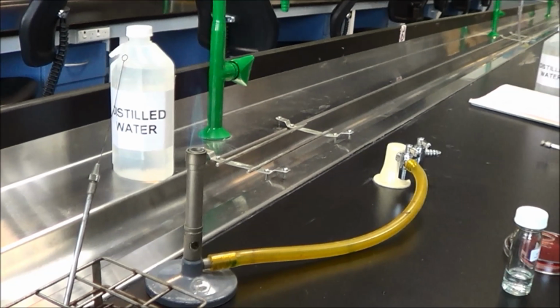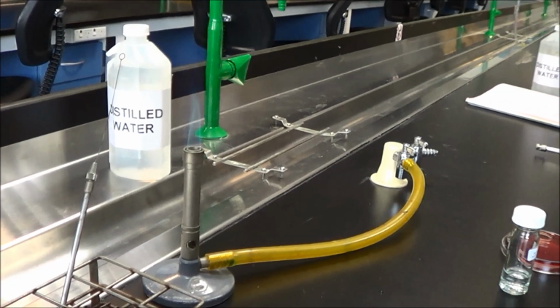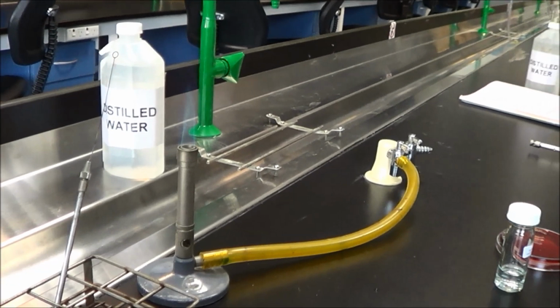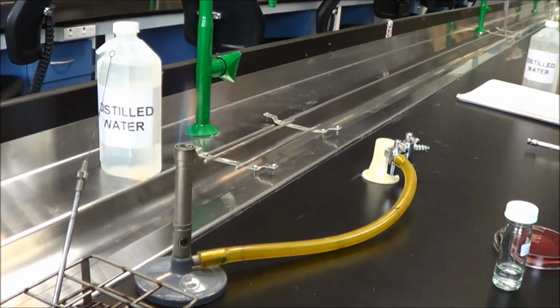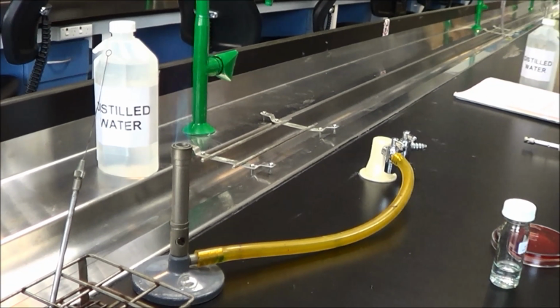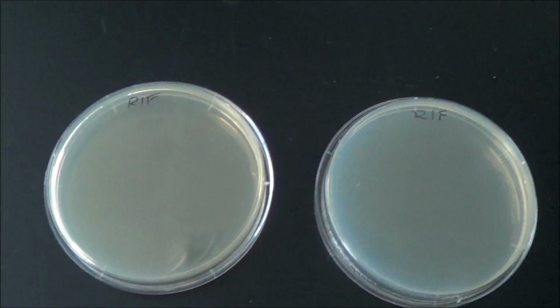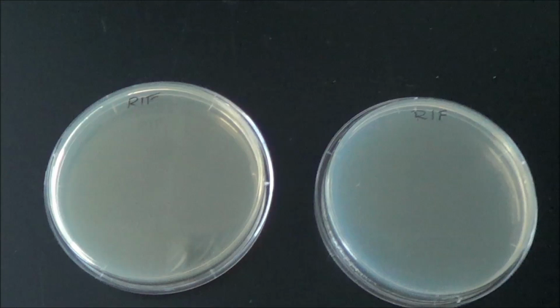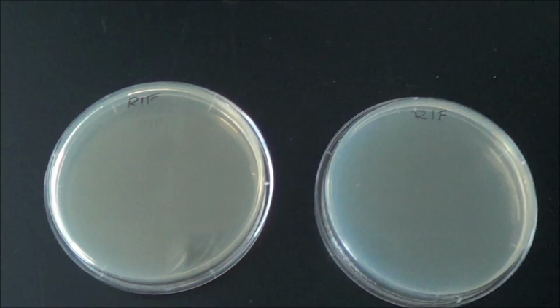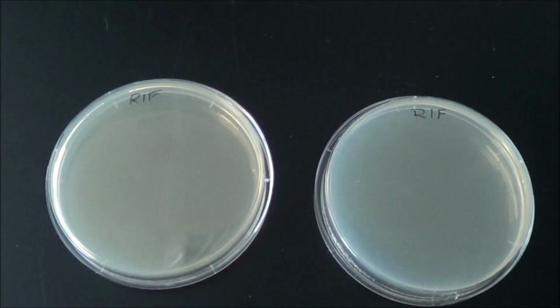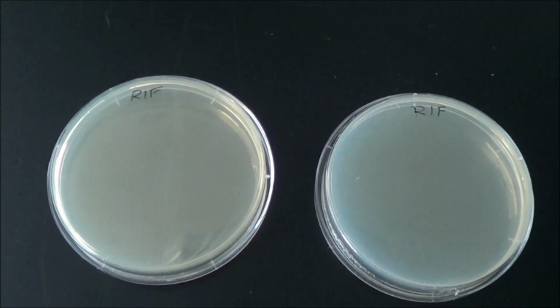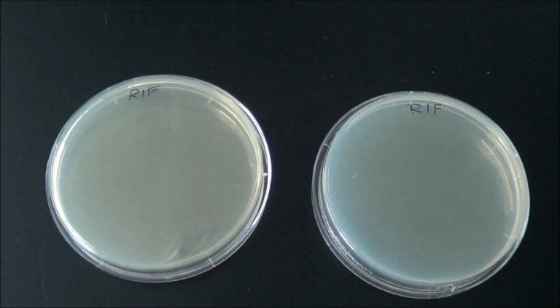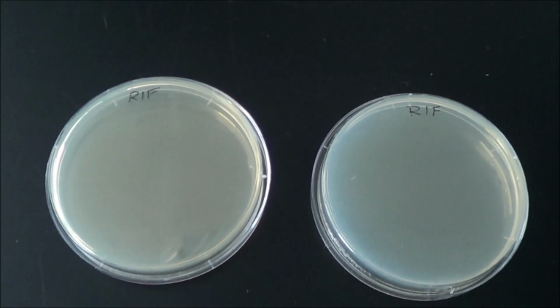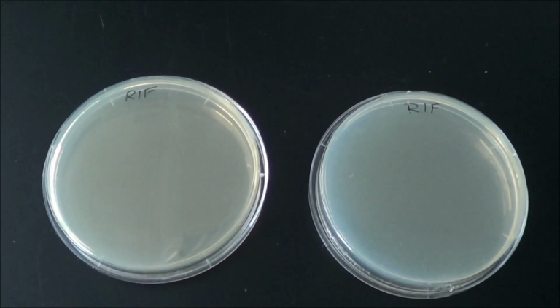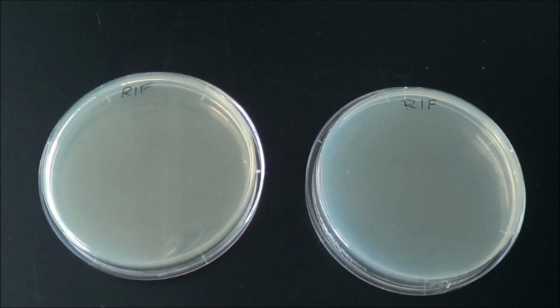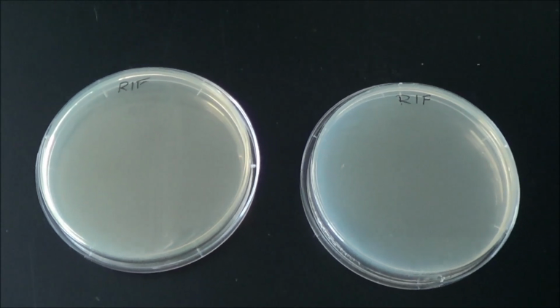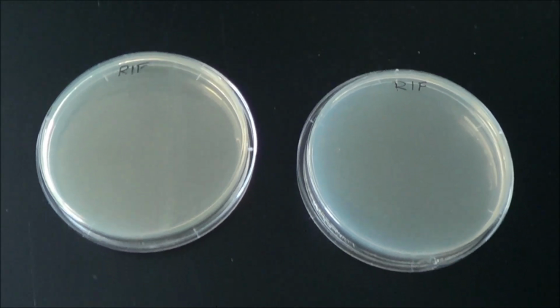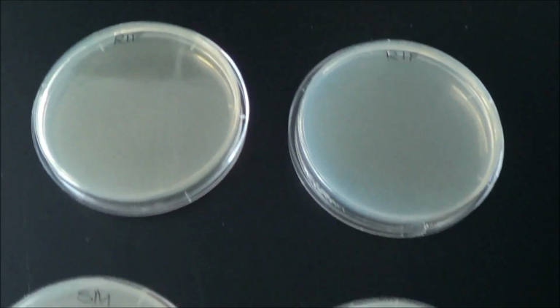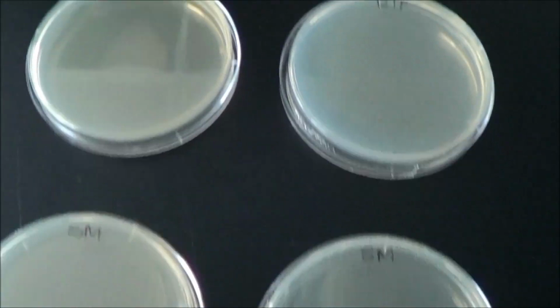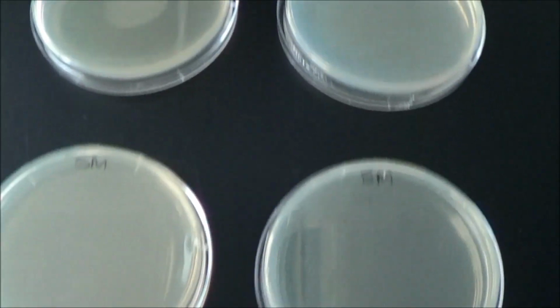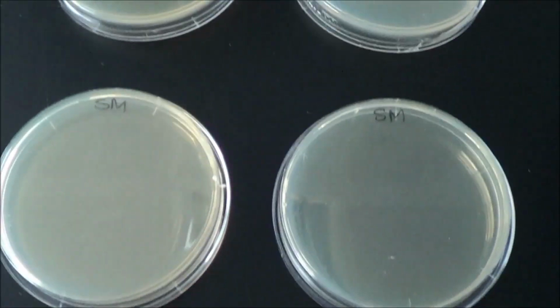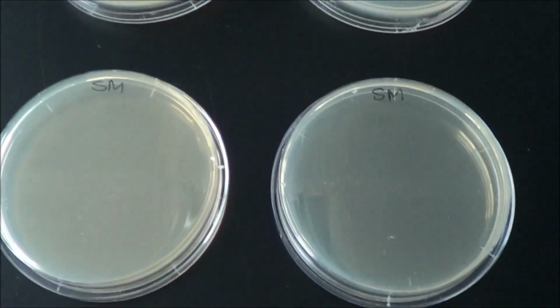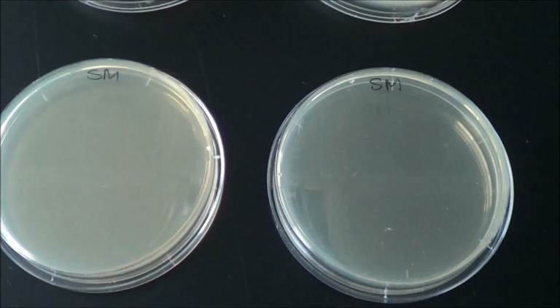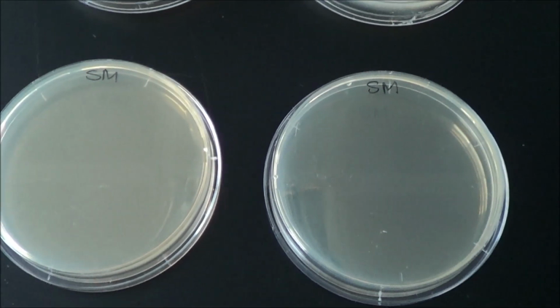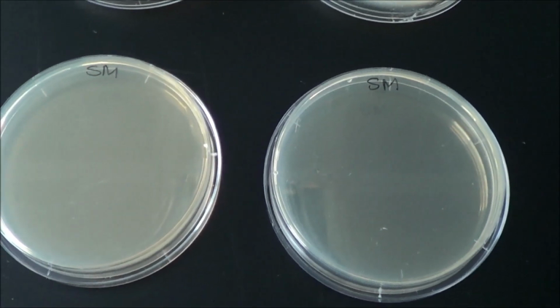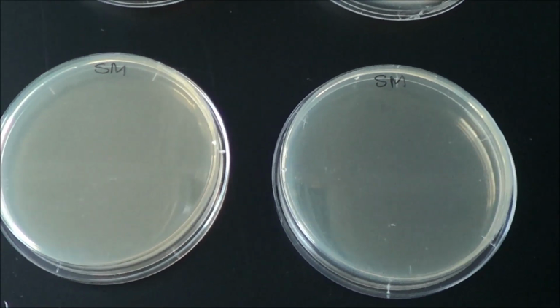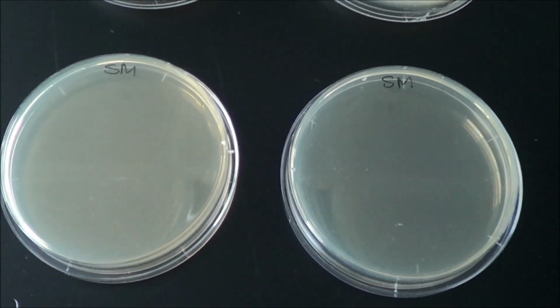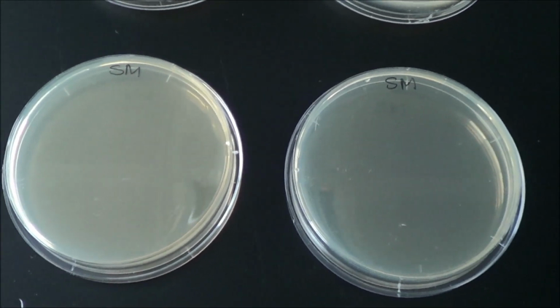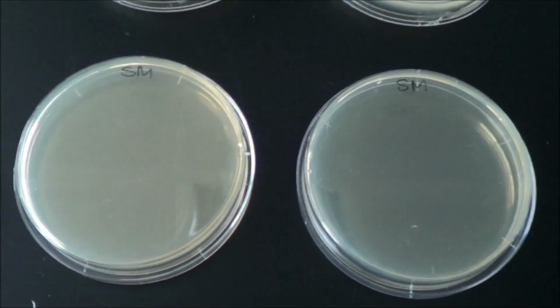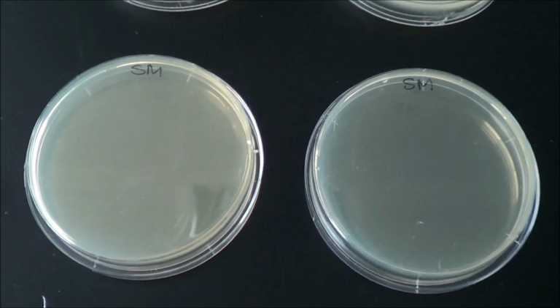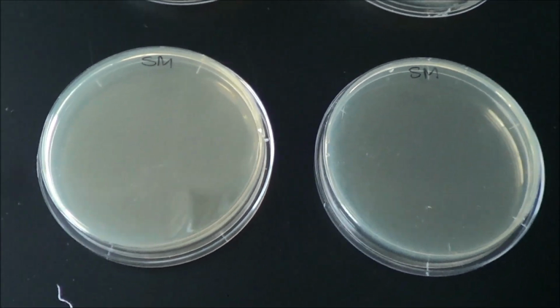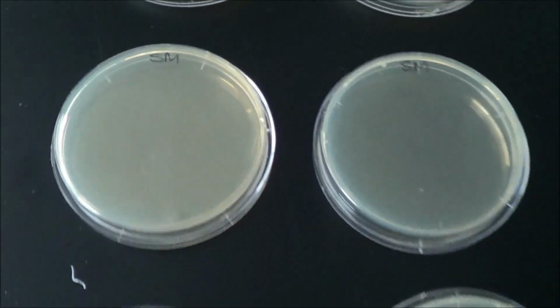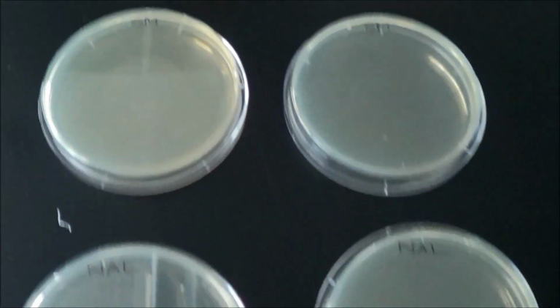Allow the plates to set at room temperature. The plates need to be dry for the next step.